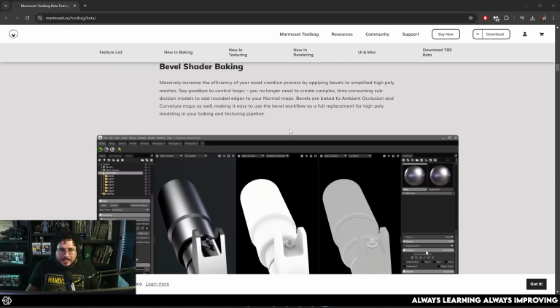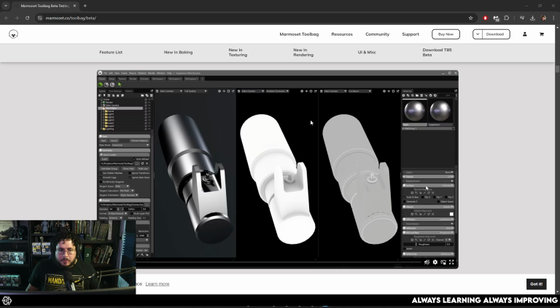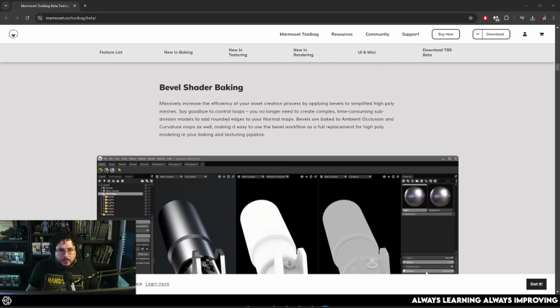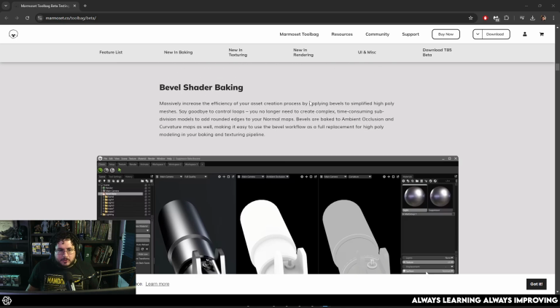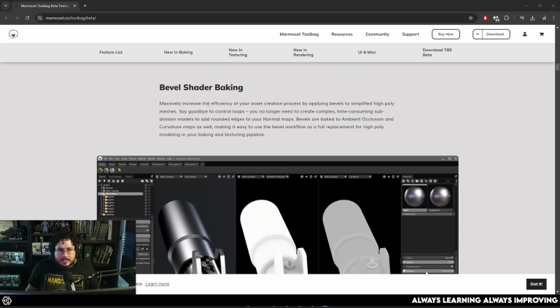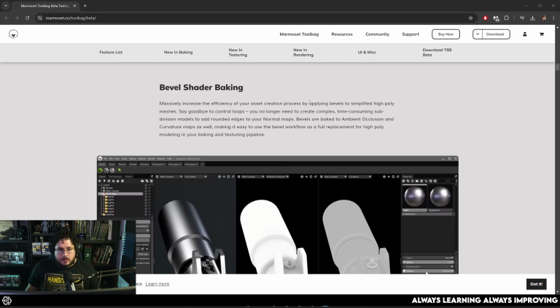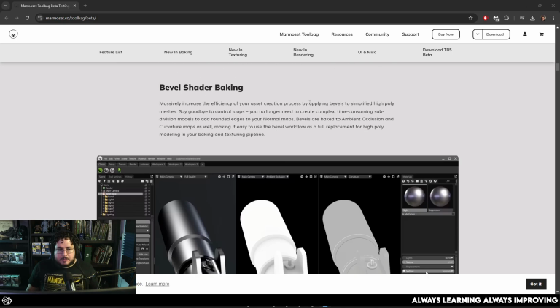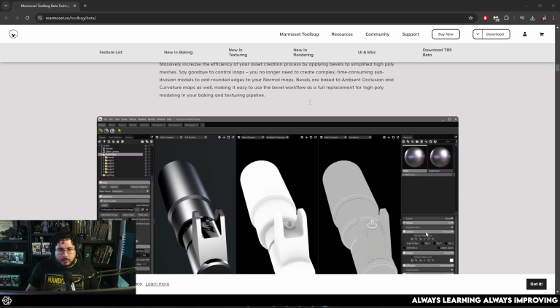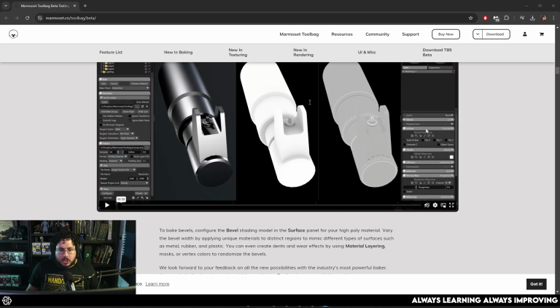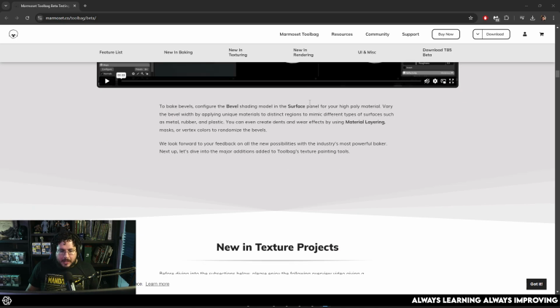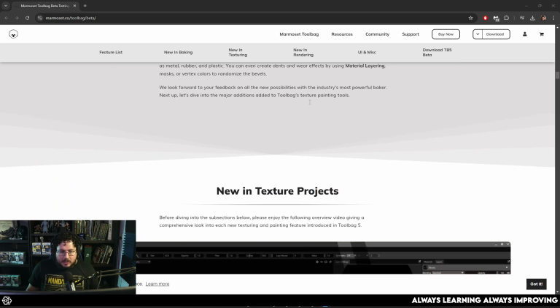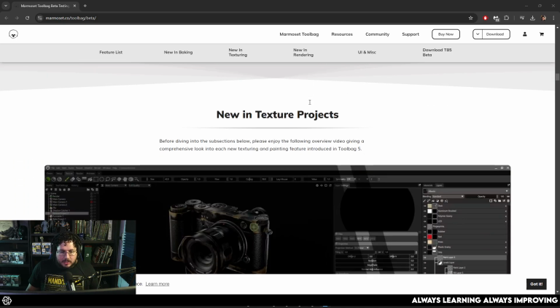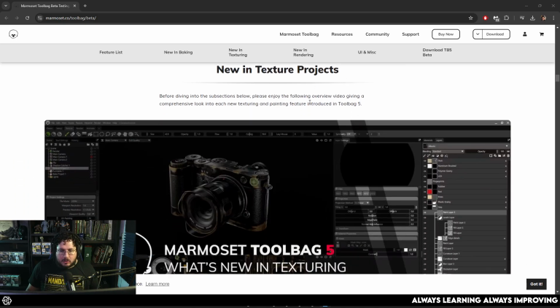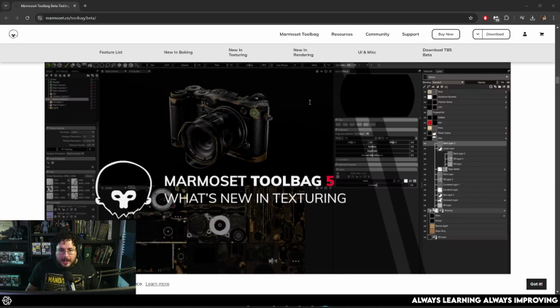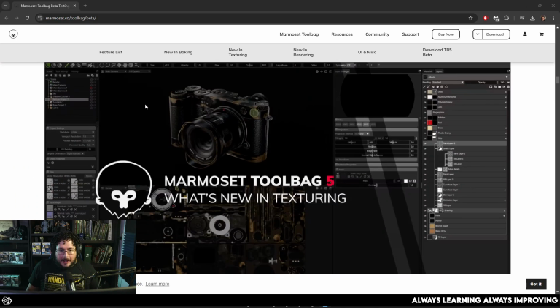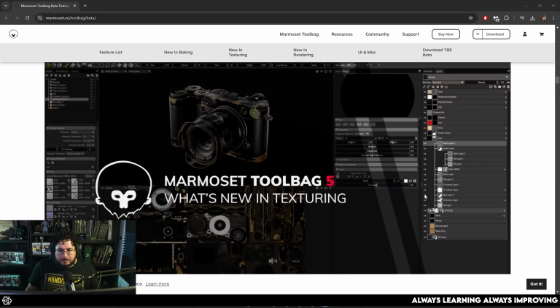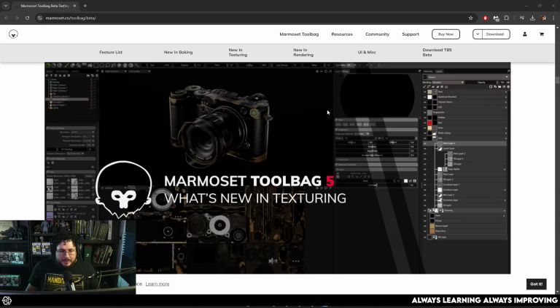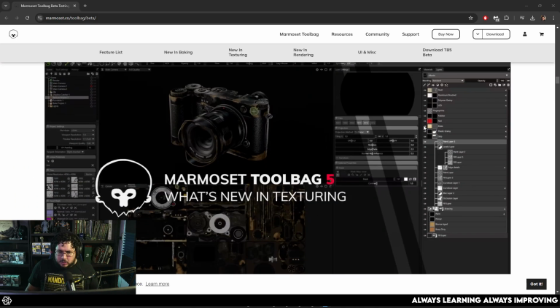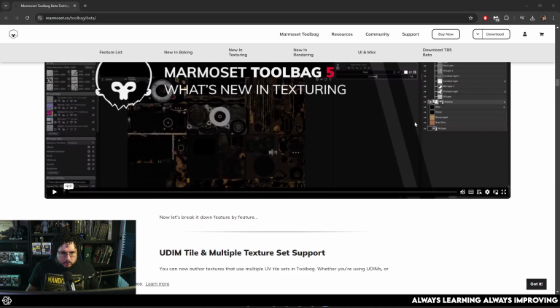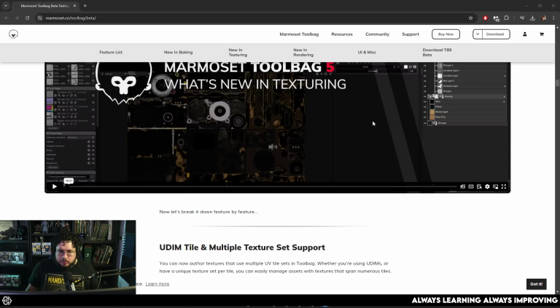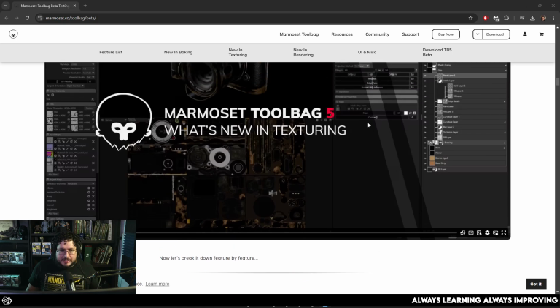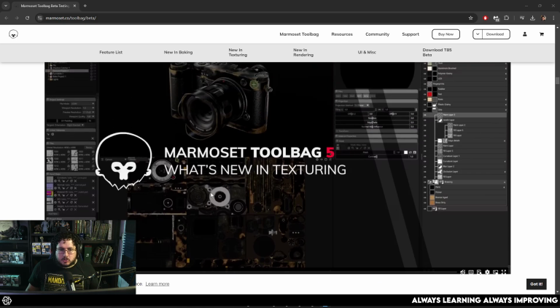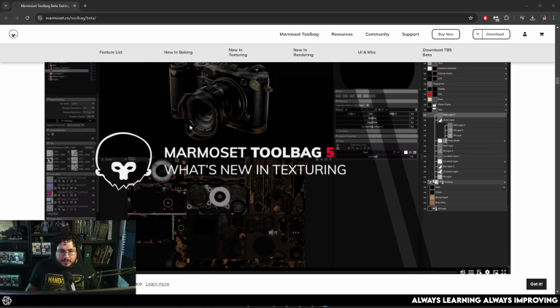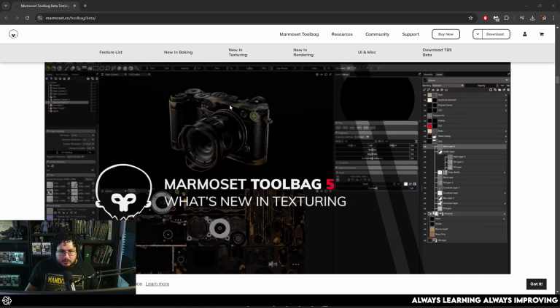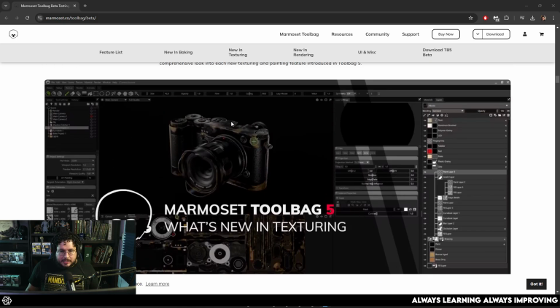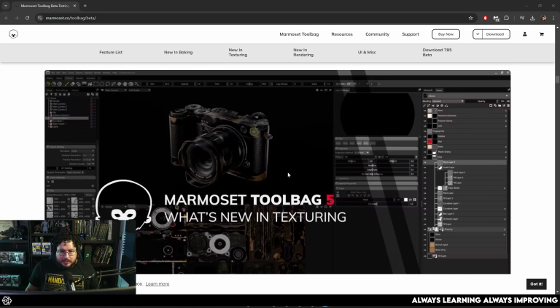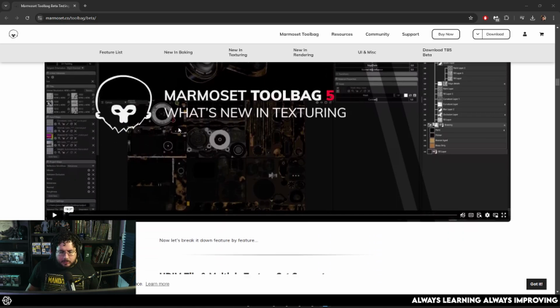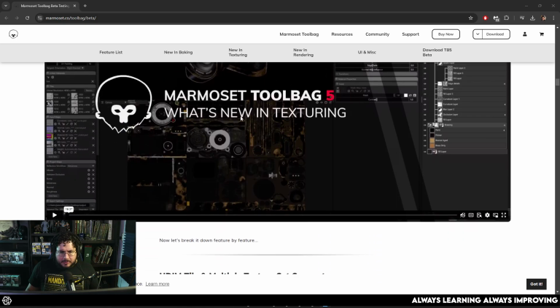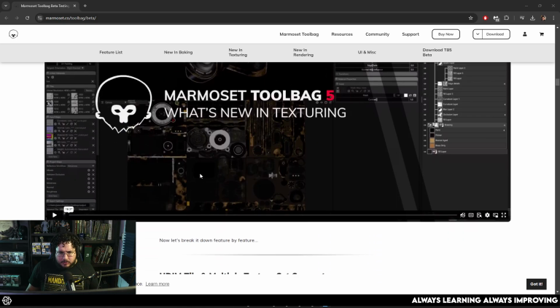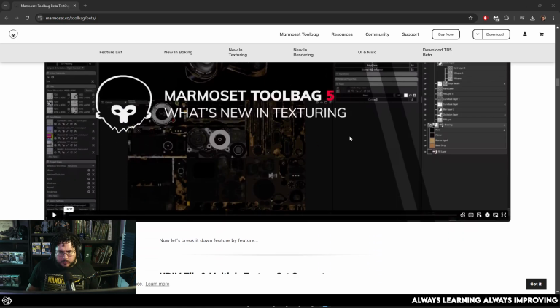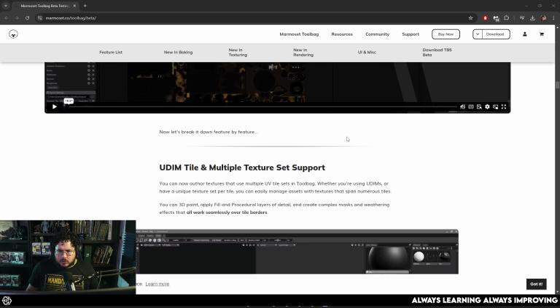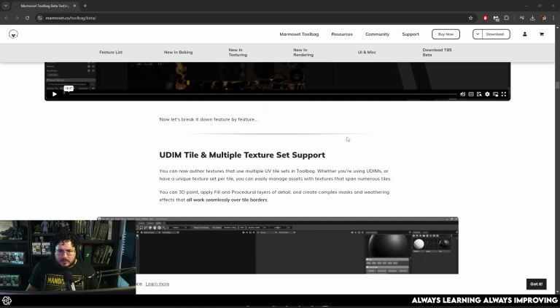It has a bunch of other things. There's bevel shader baking right here, there's the whole new texturing process. Look at that — that camera looks amazing with all of those UDIMs.